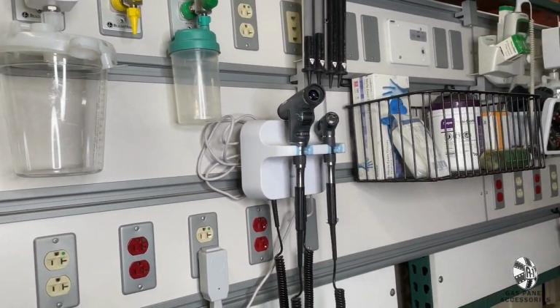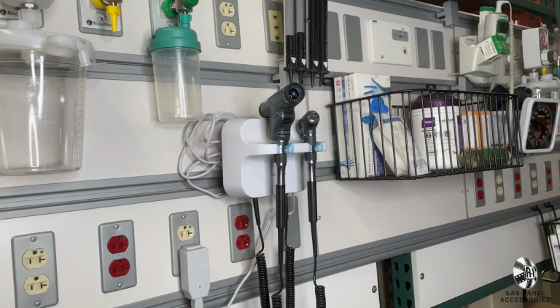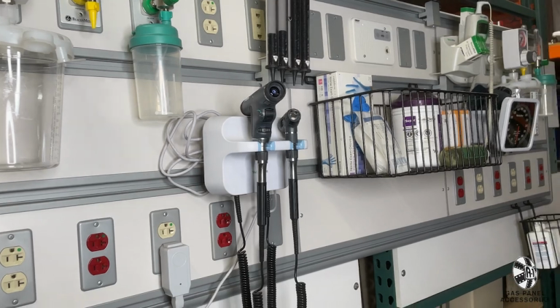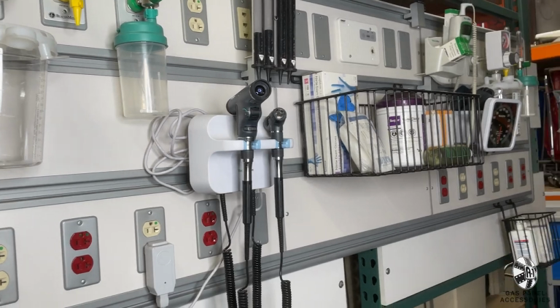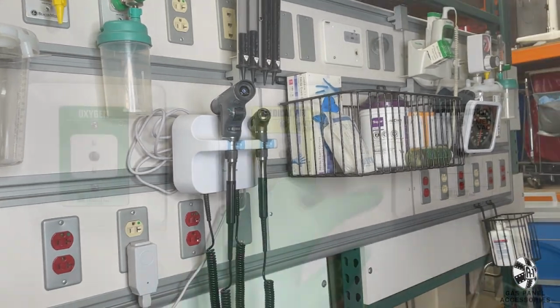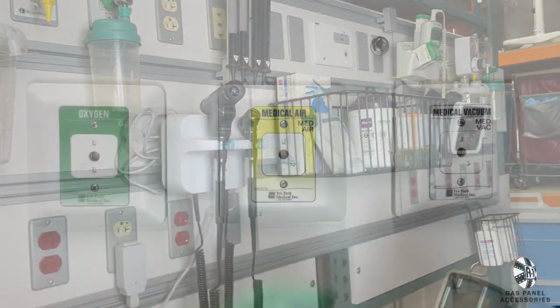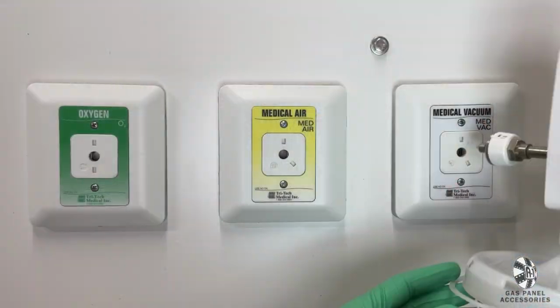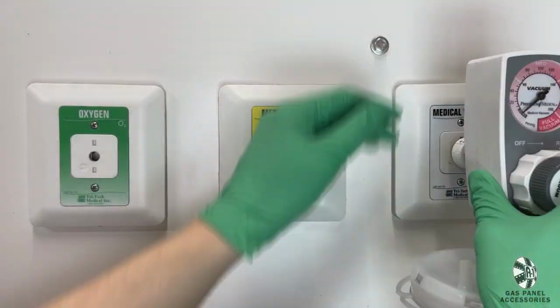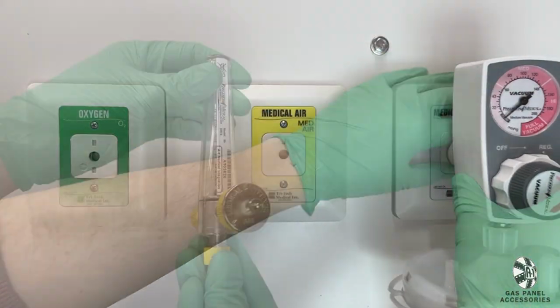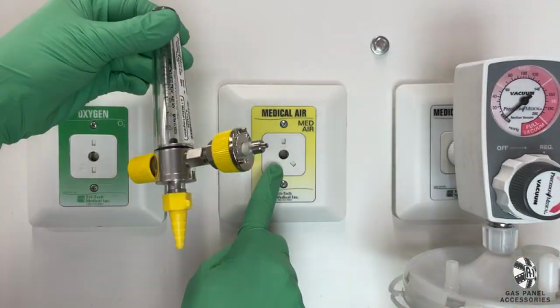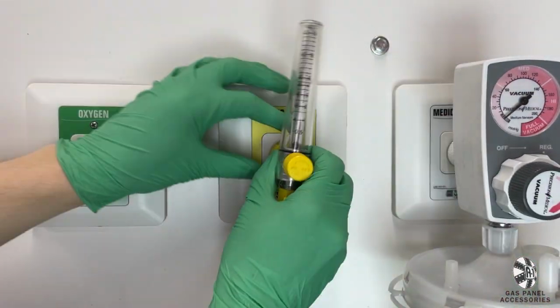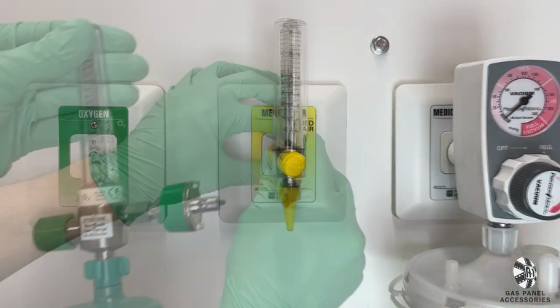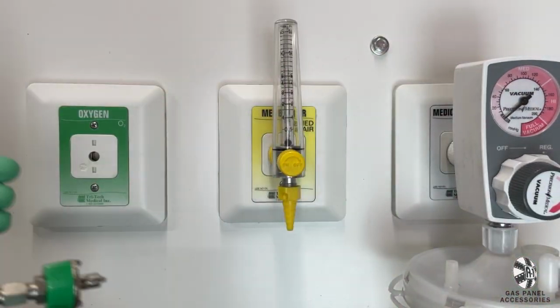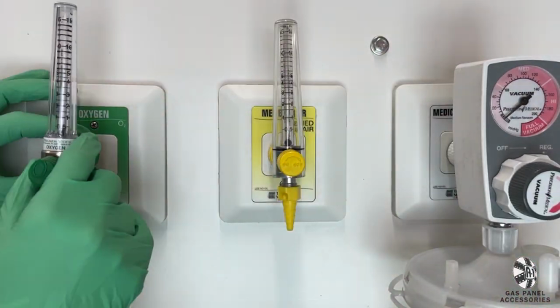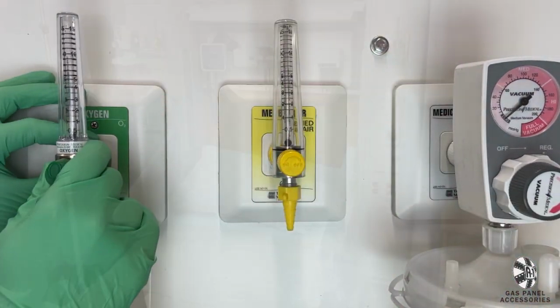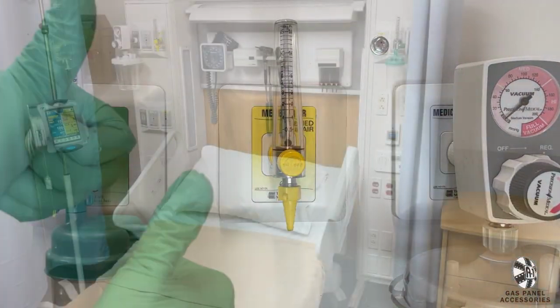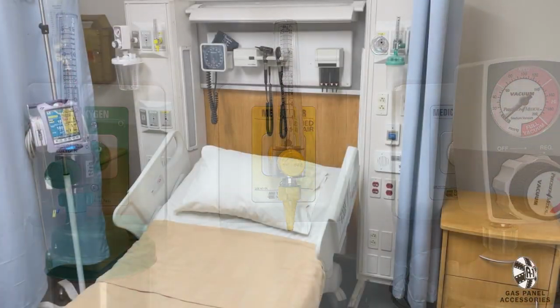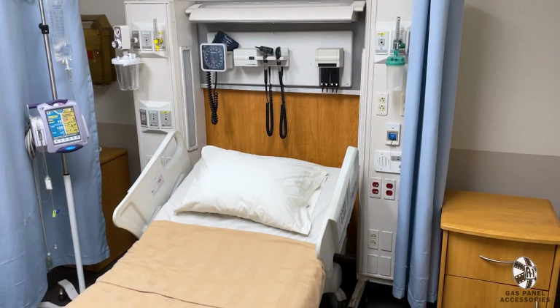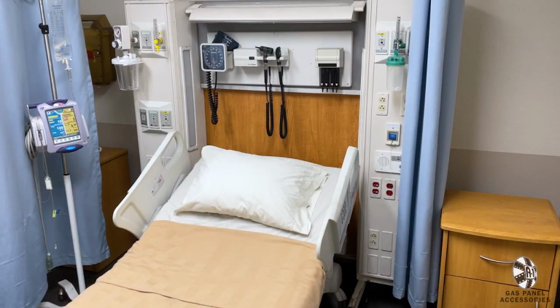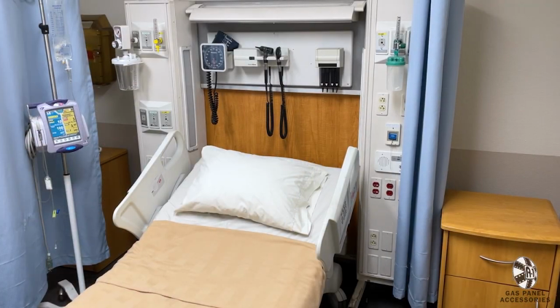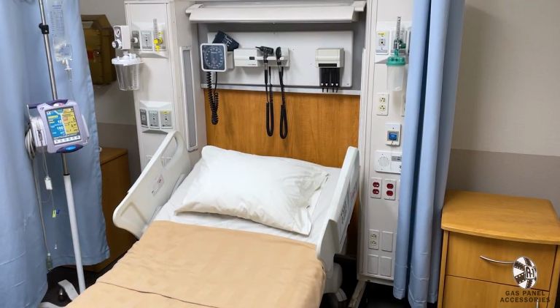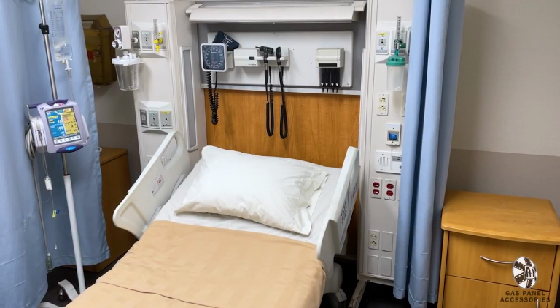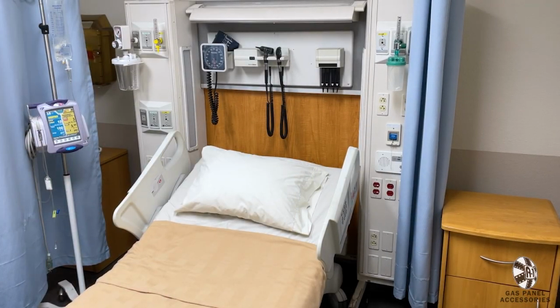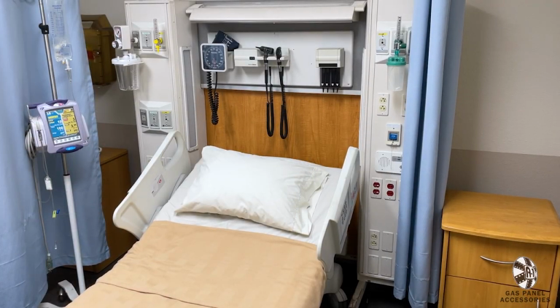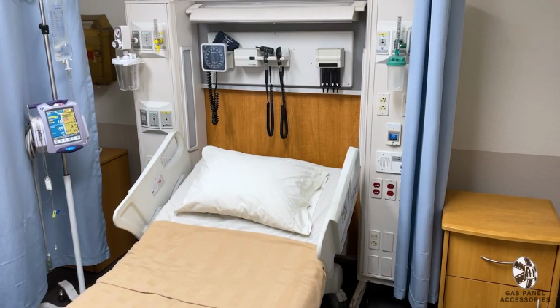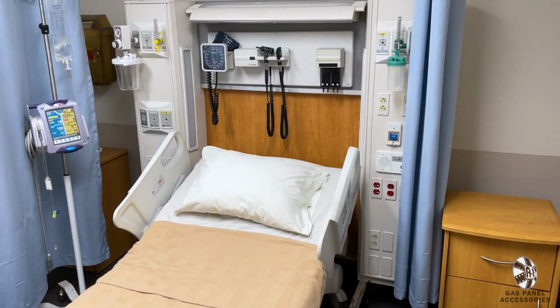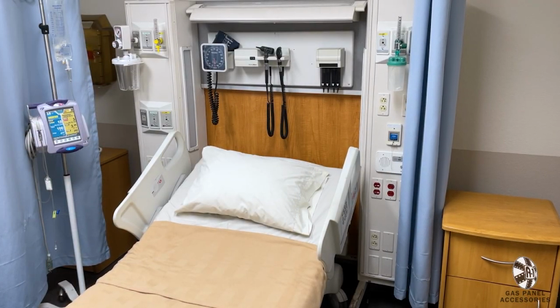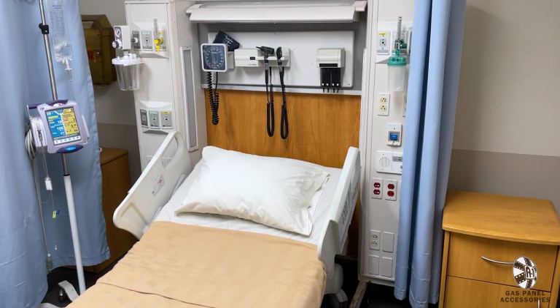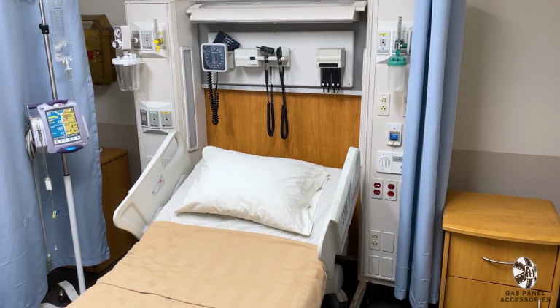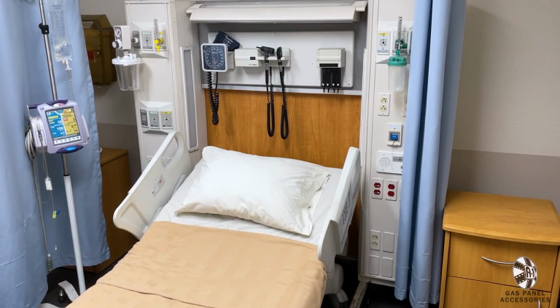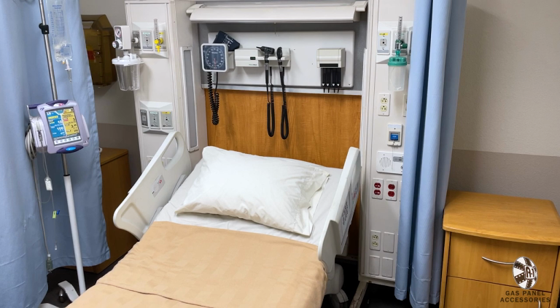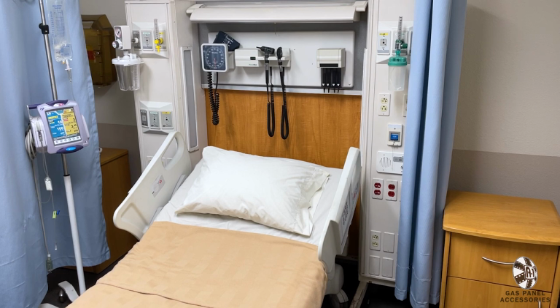As you can see, whether you are looking for individual regulators or entire gas walls, we have what you need for your hospital bay.